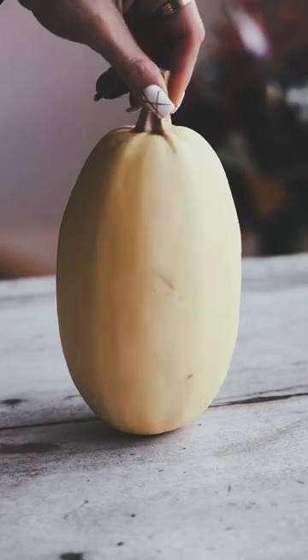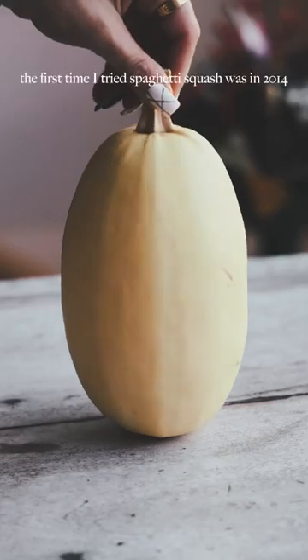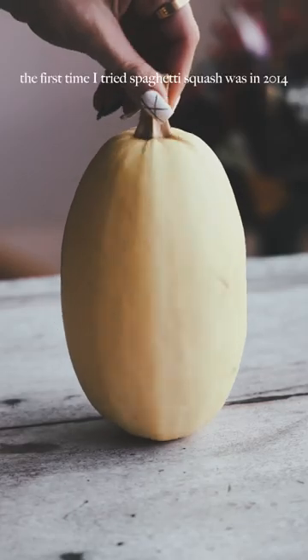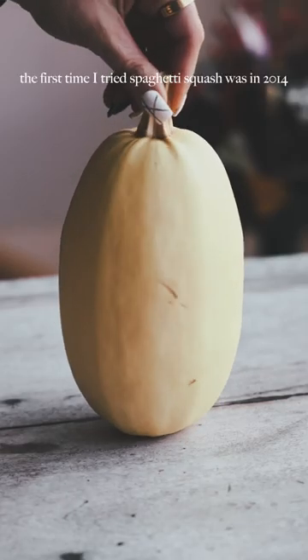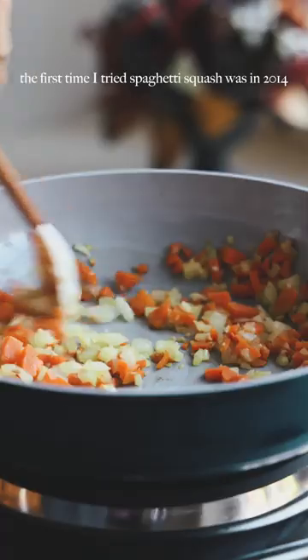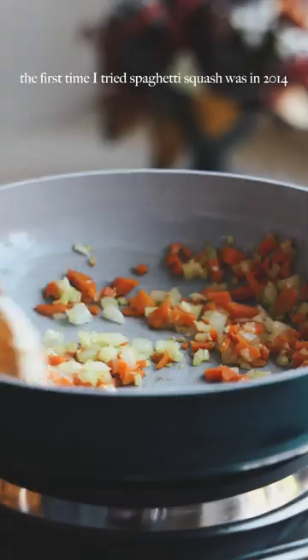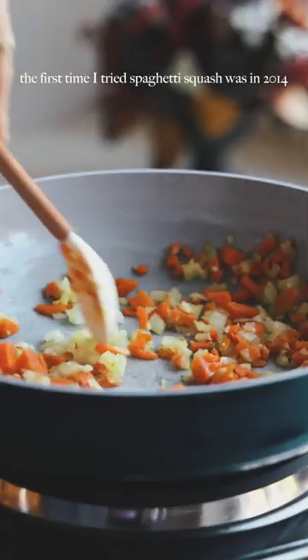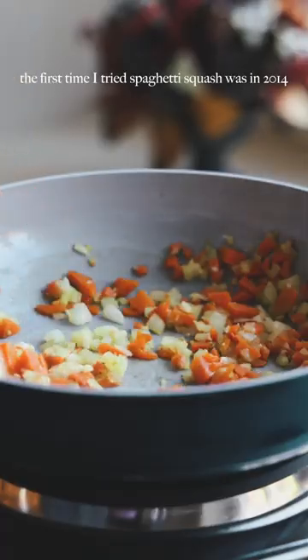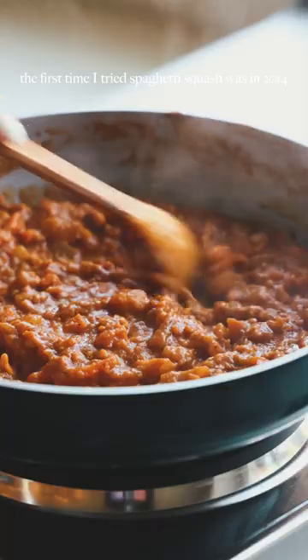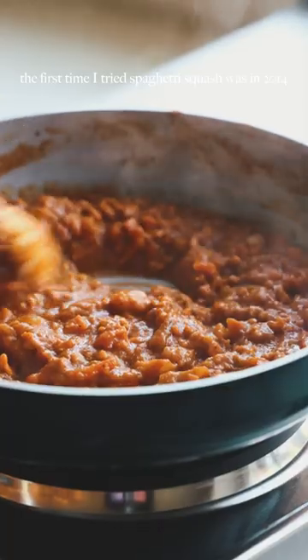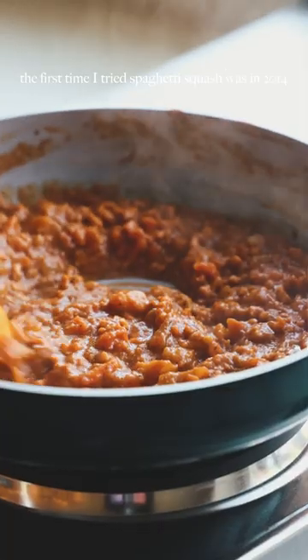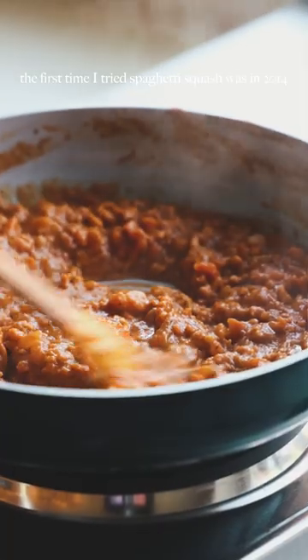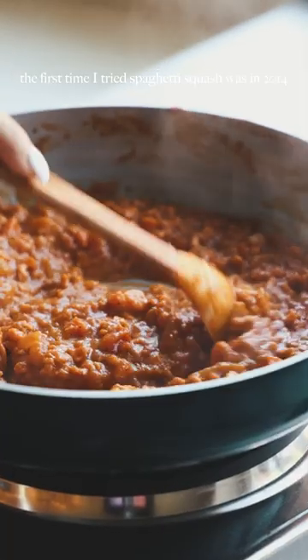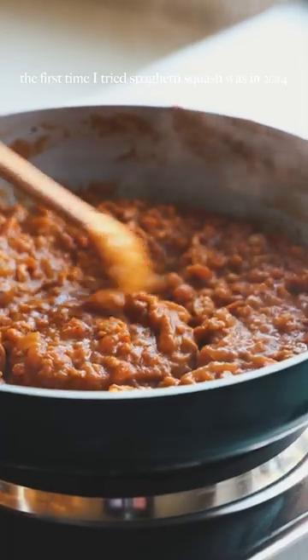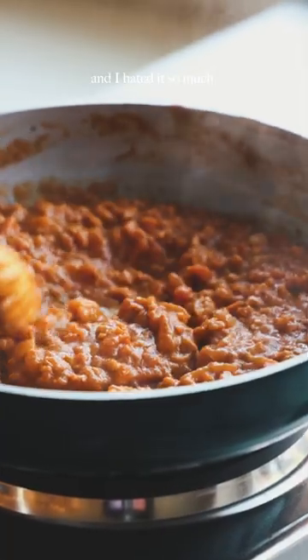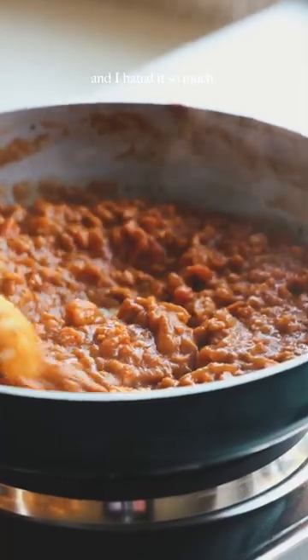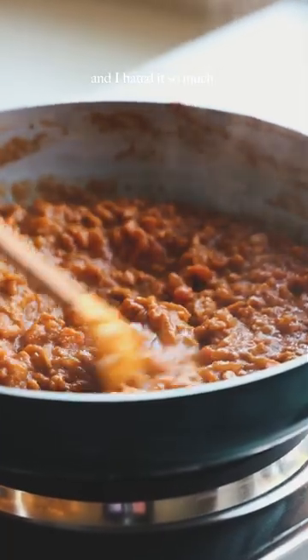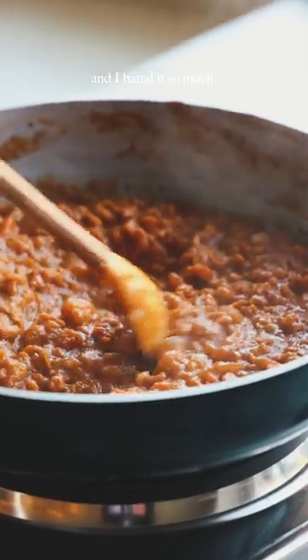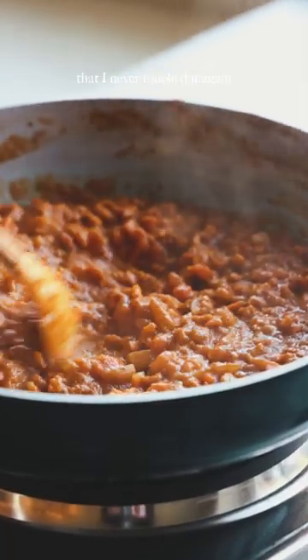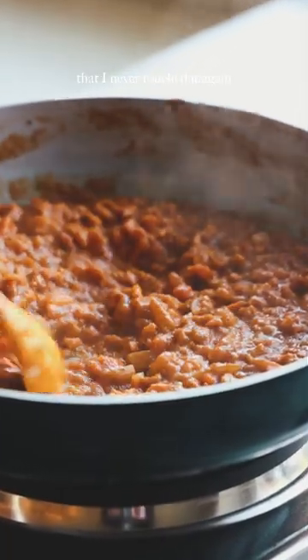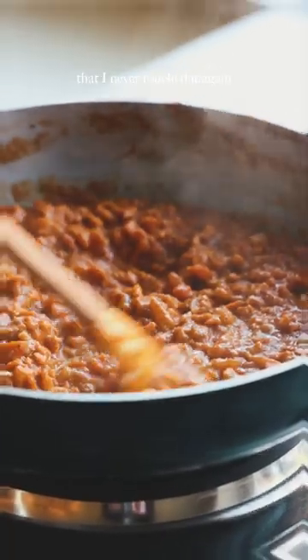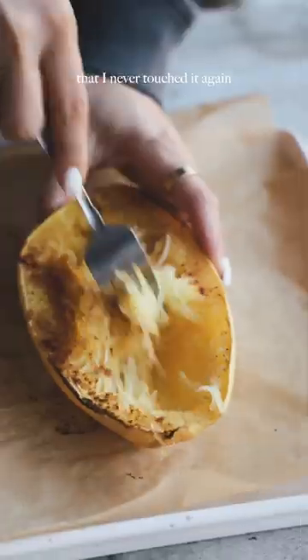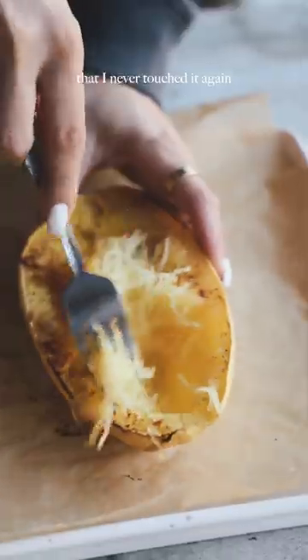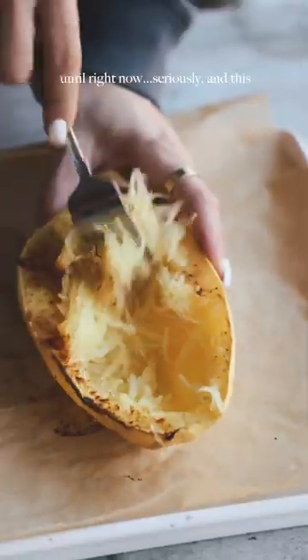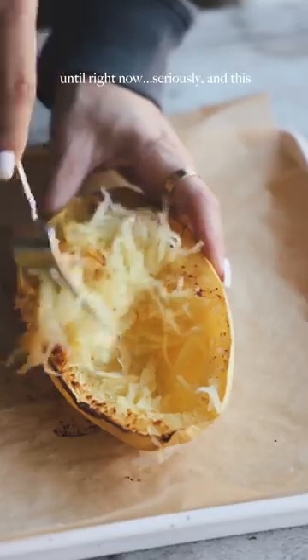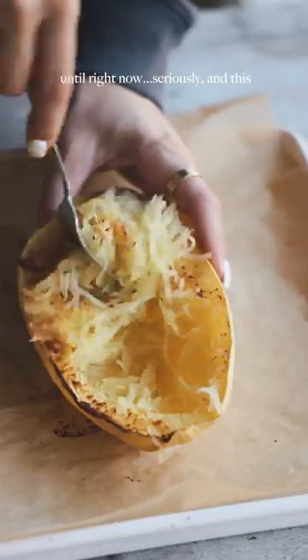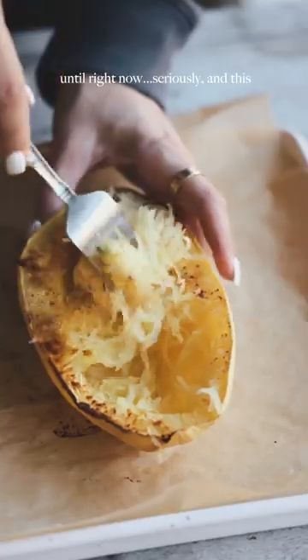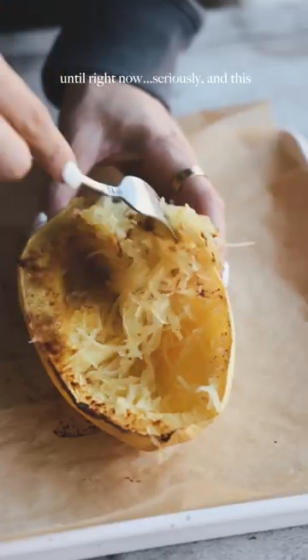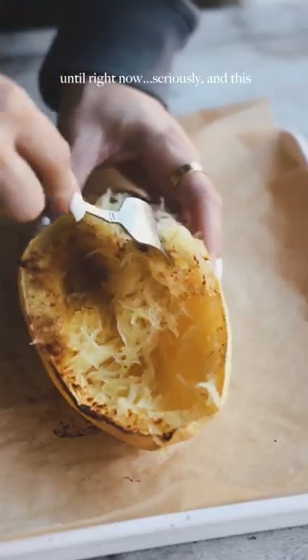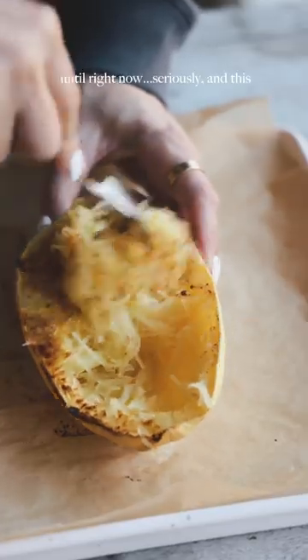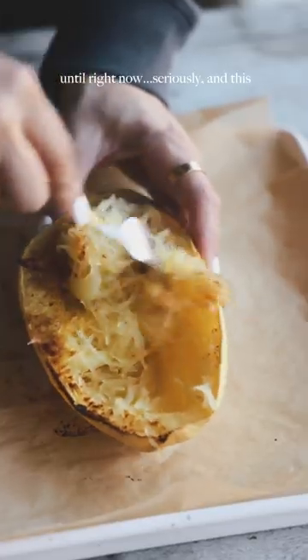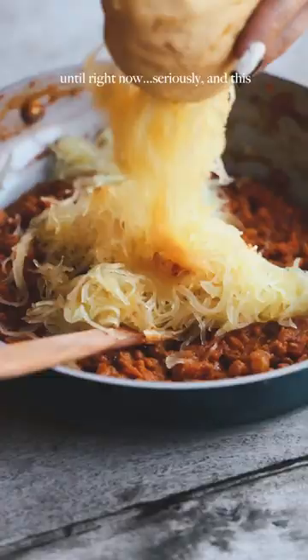The first time I tried spaghetti squash was in 2014 and I hated it so much that I never touched it again until right now, seriously.